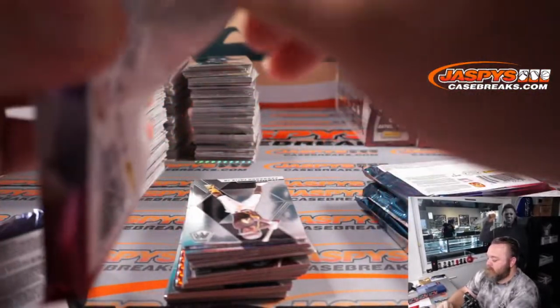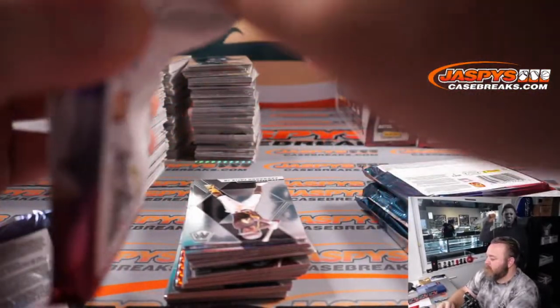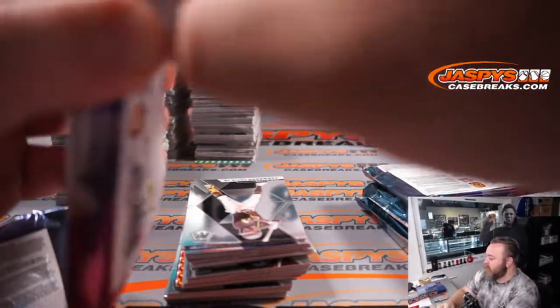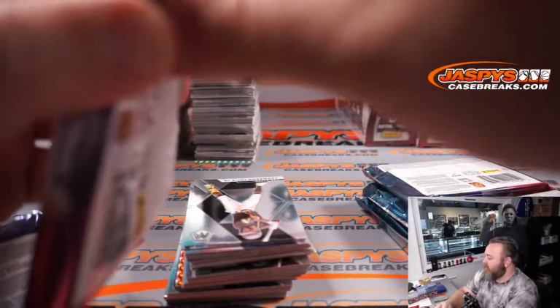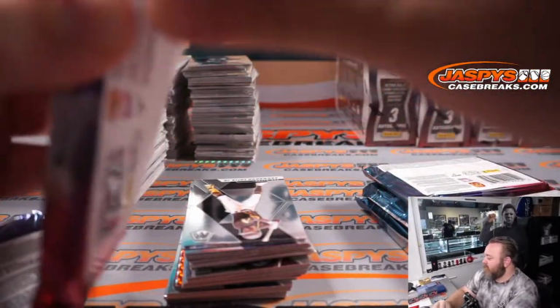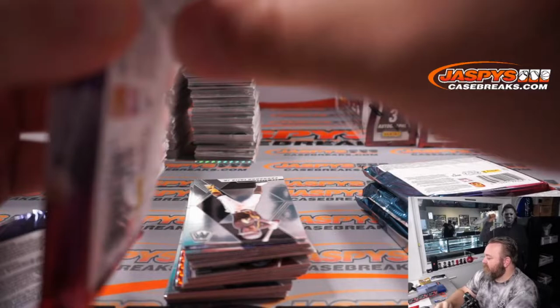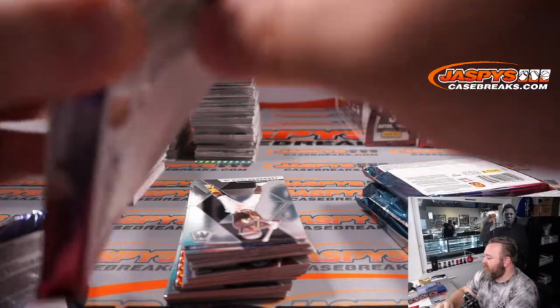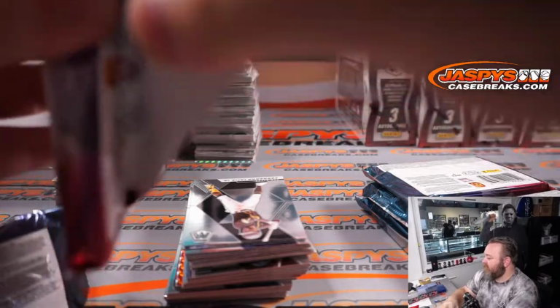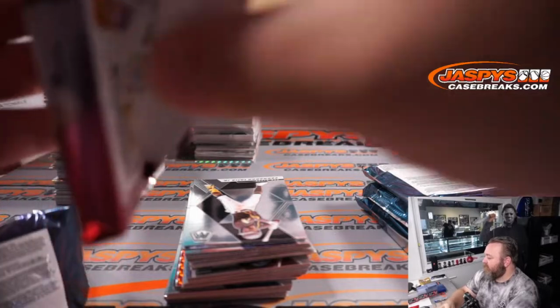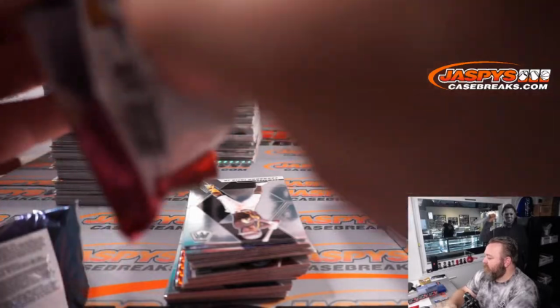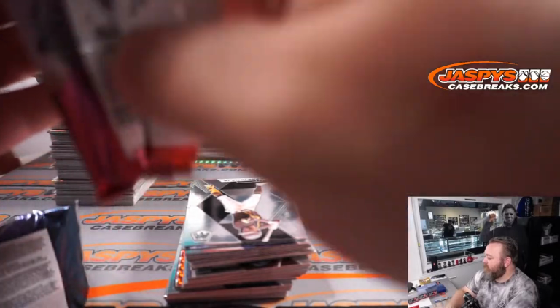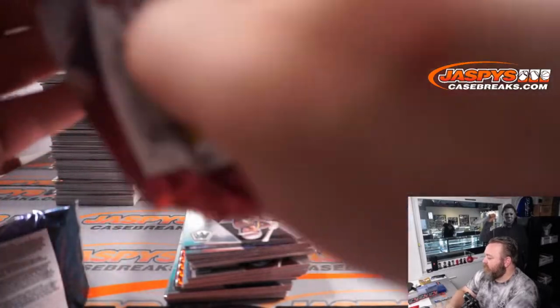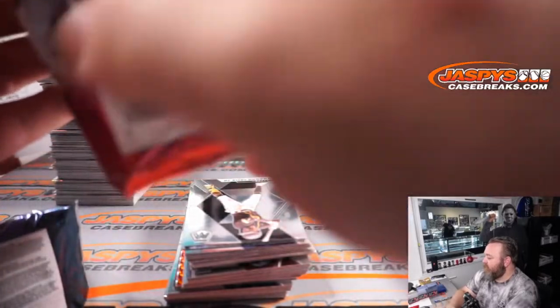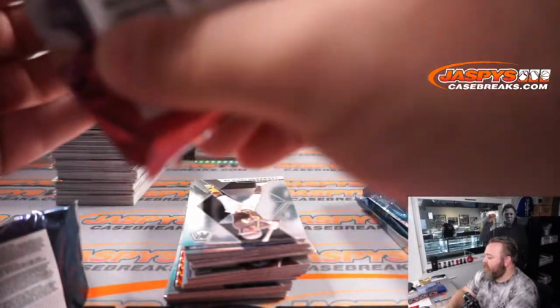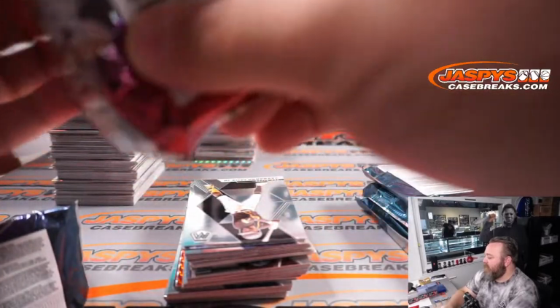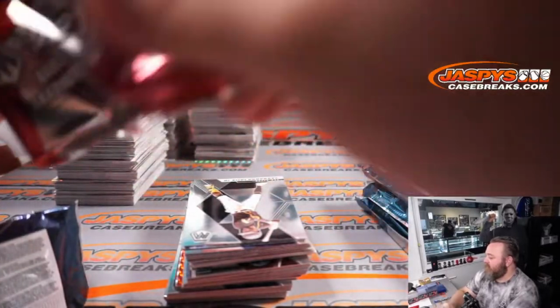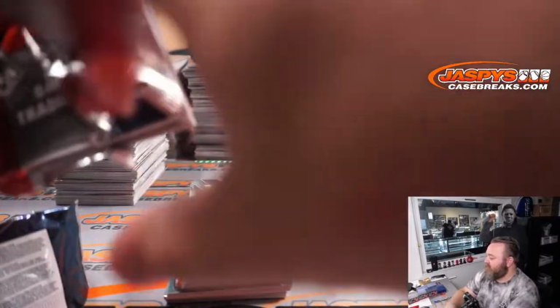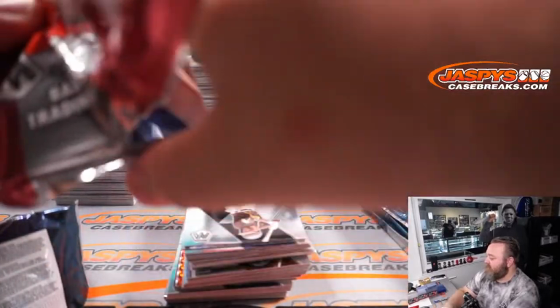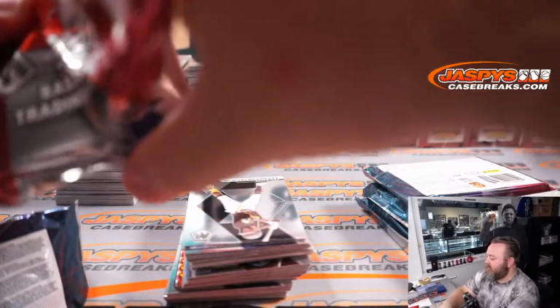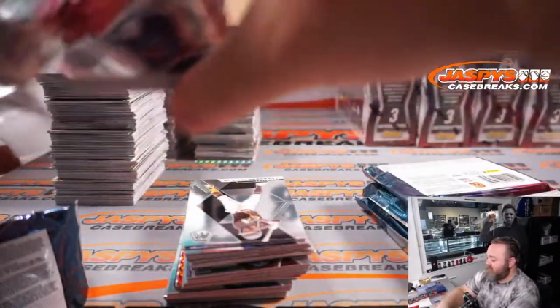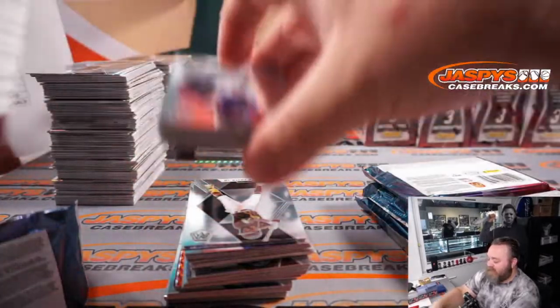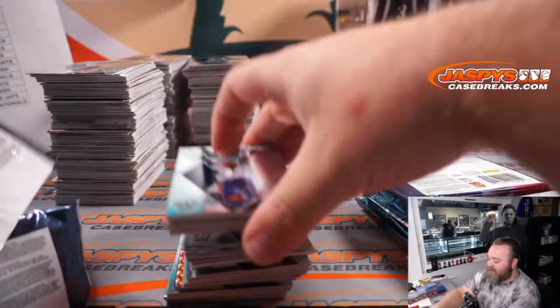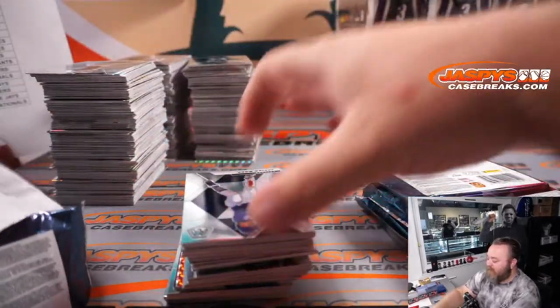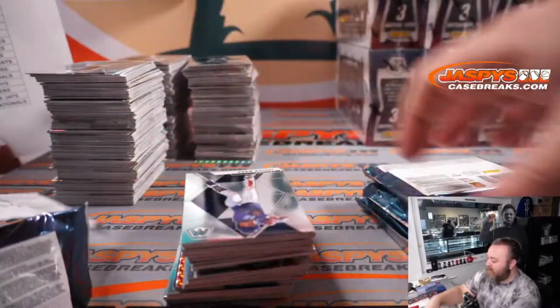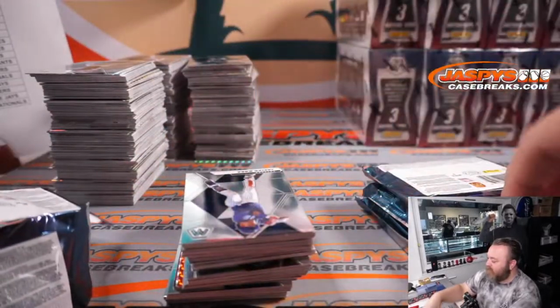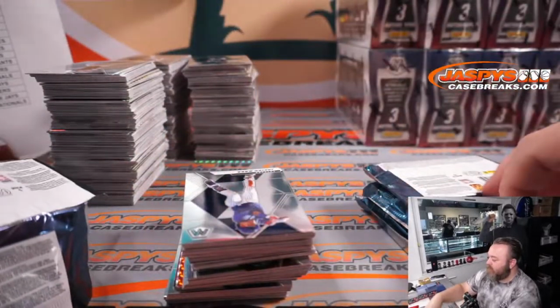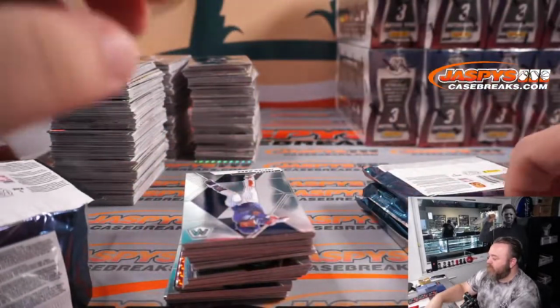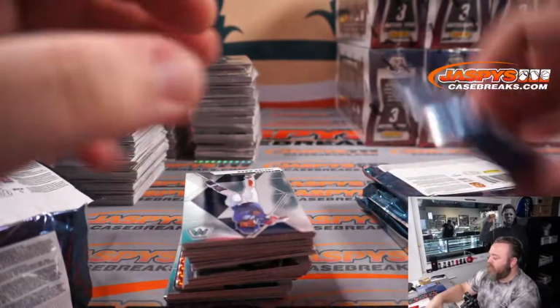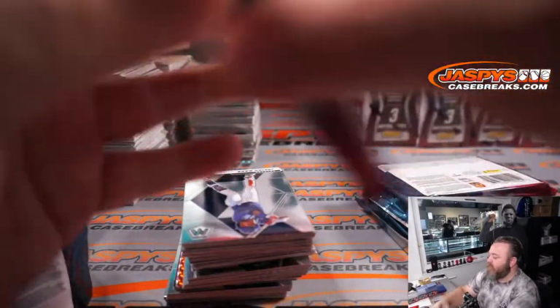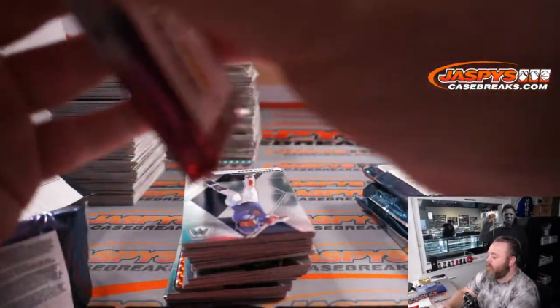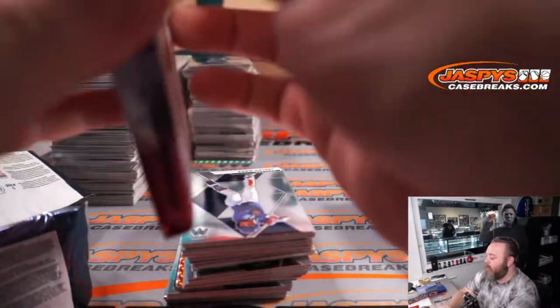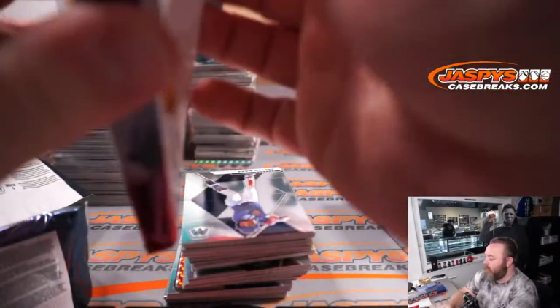It says look for ultra rare hobby exclusives — stained glass, overdrive, and more.